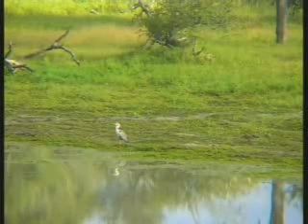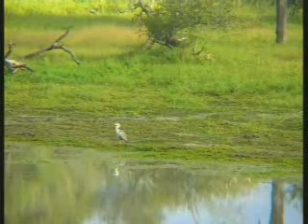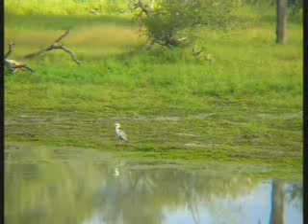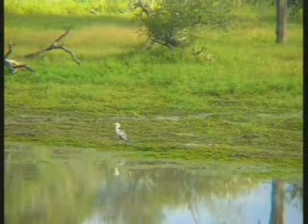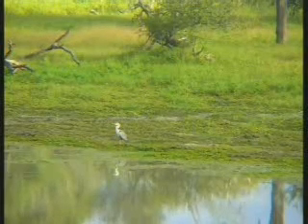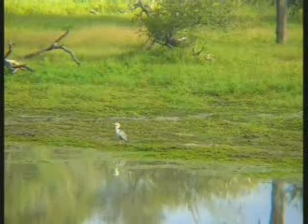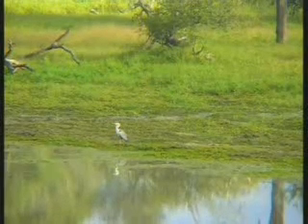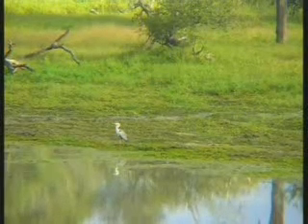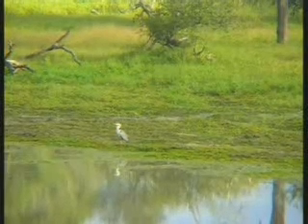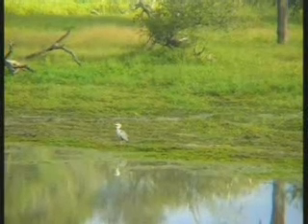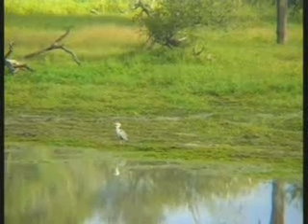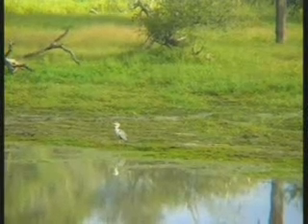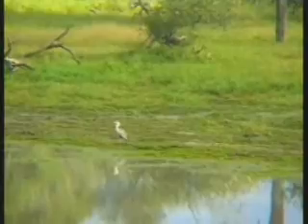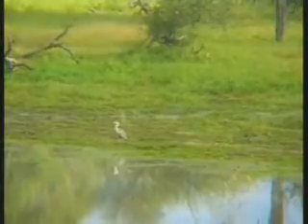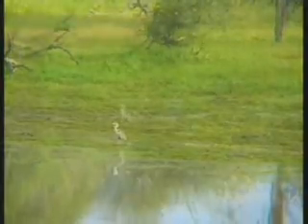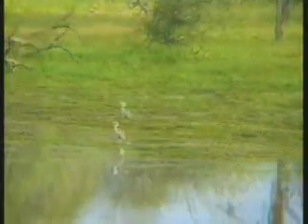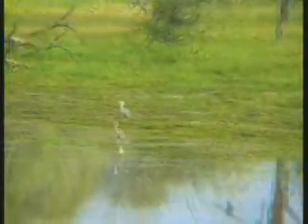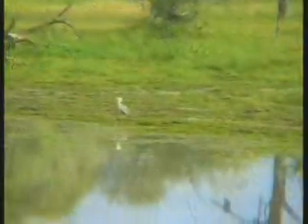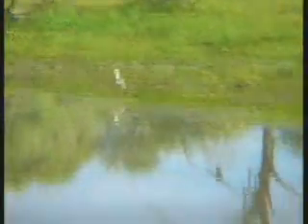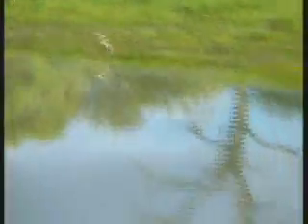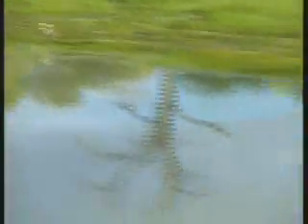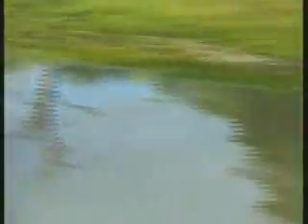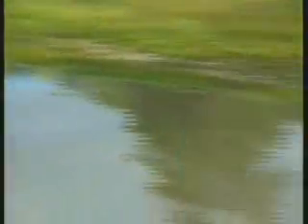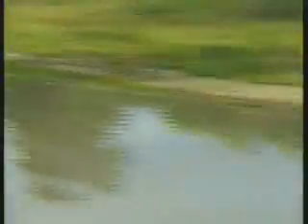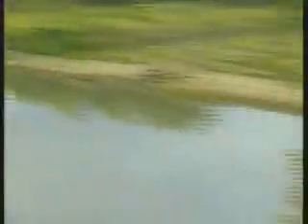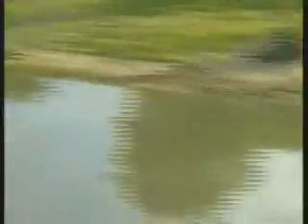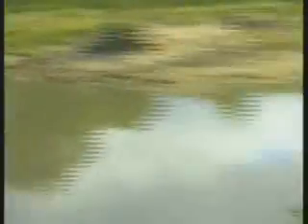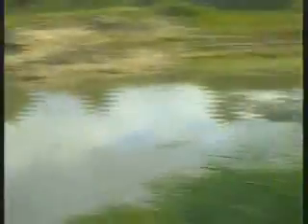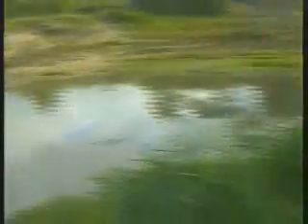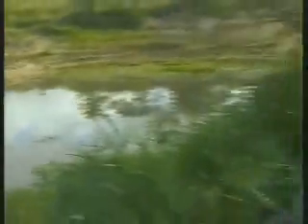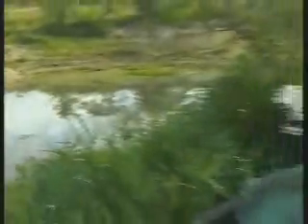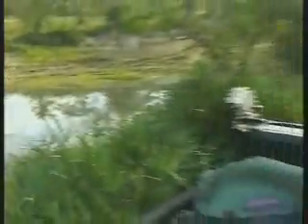Keep an eye on the water hole if you're lucky enough to be able to. We'll be out there in the four-wheel drive seeing what we can find.